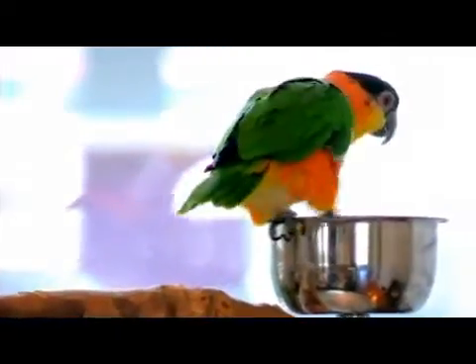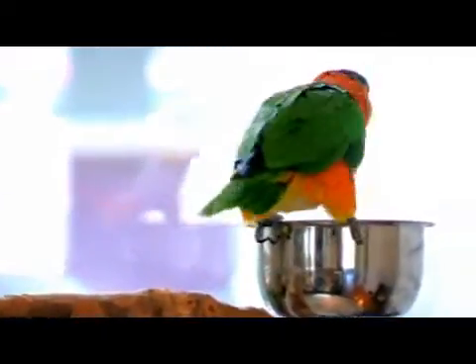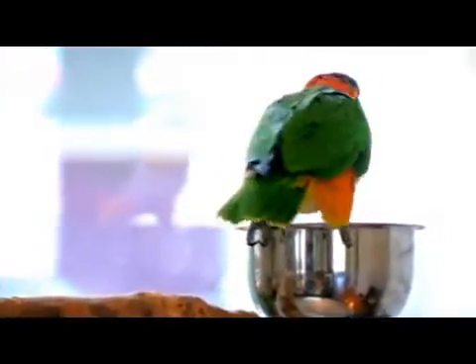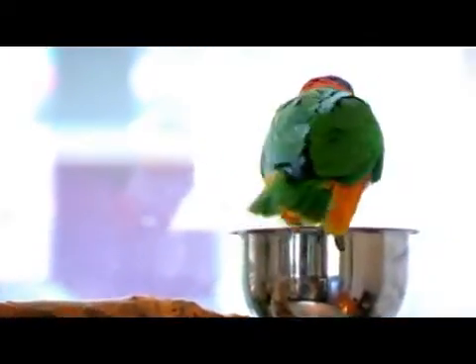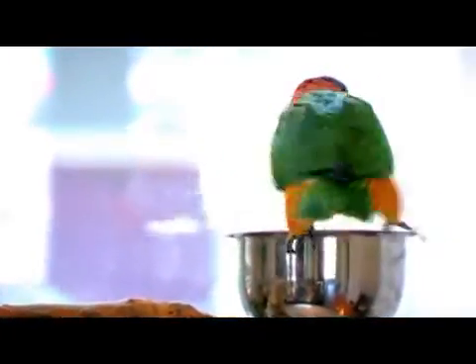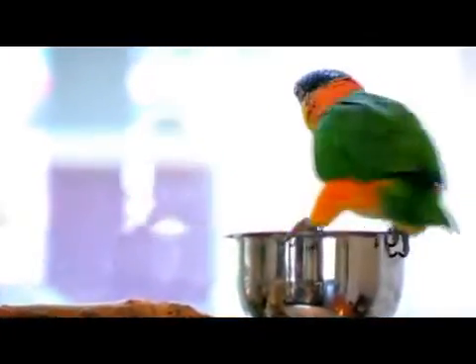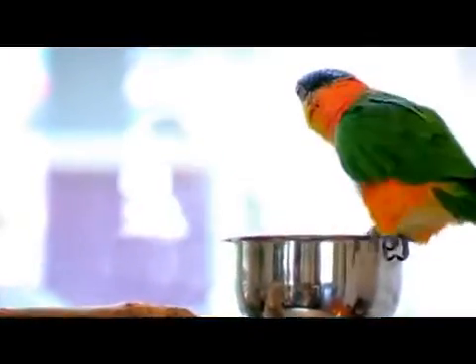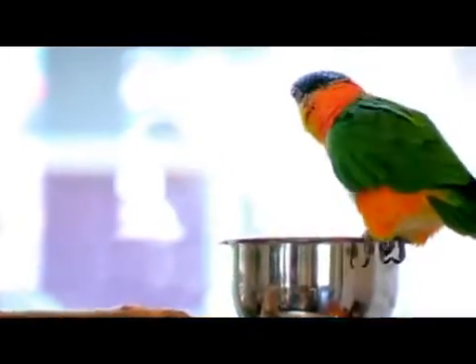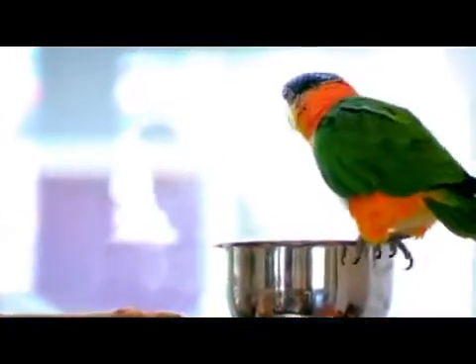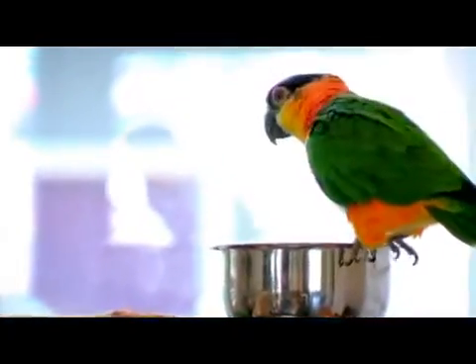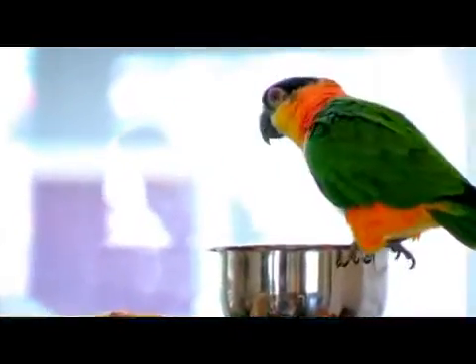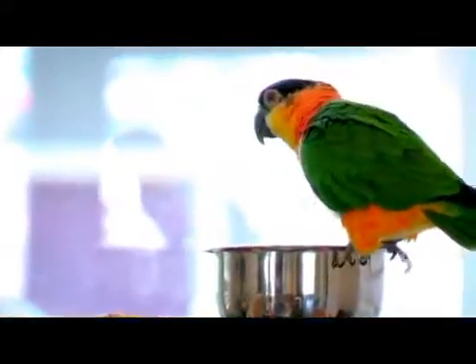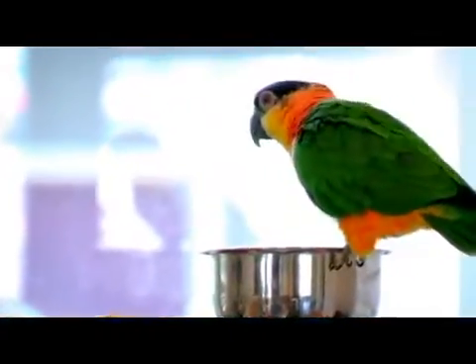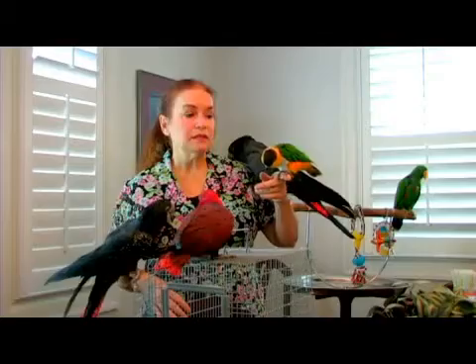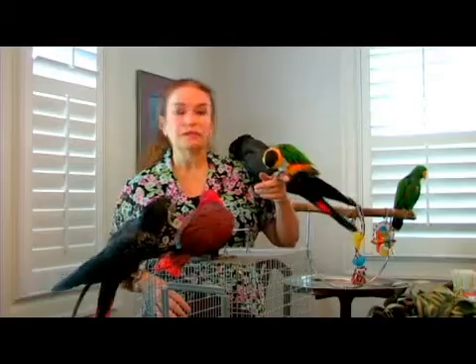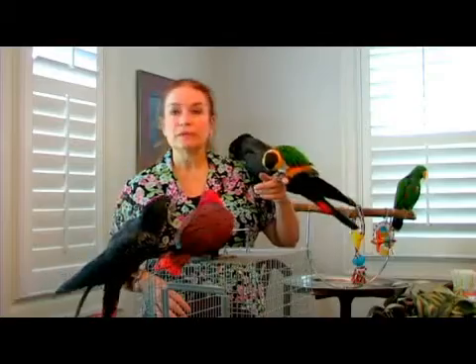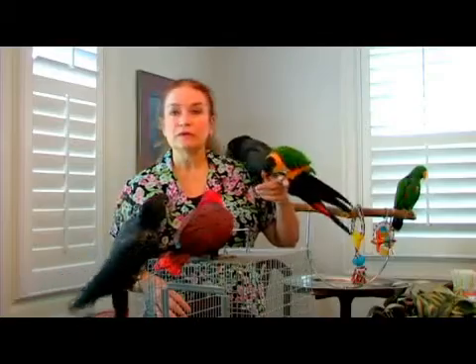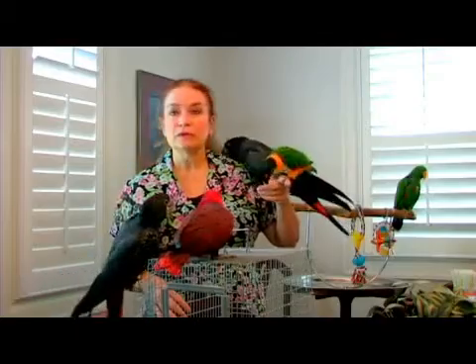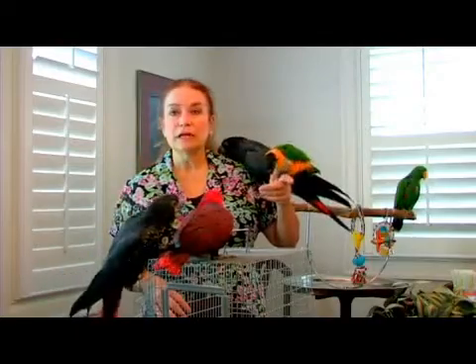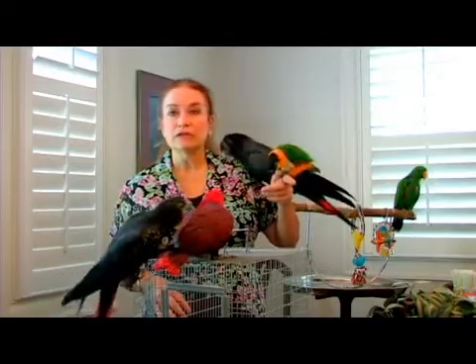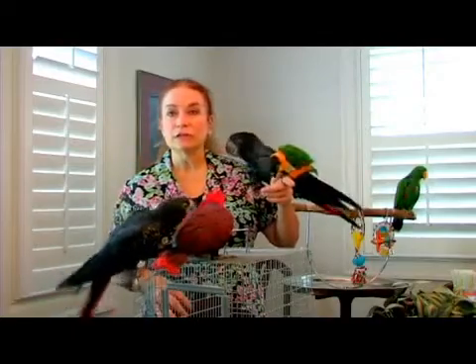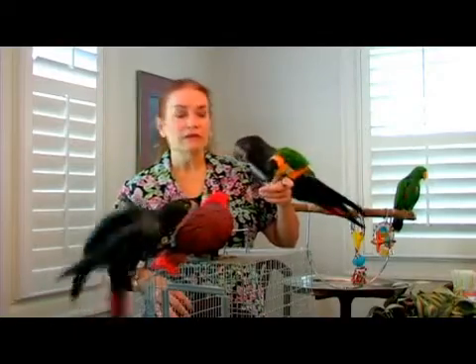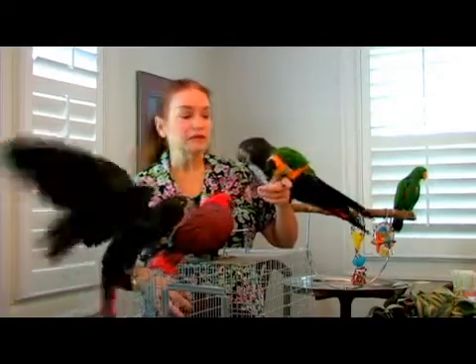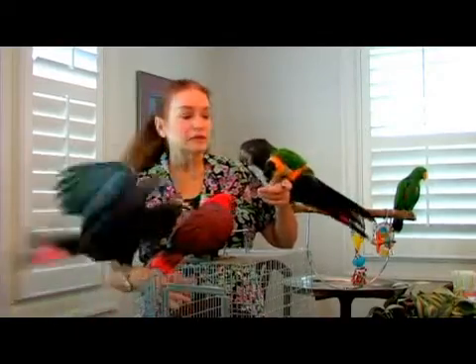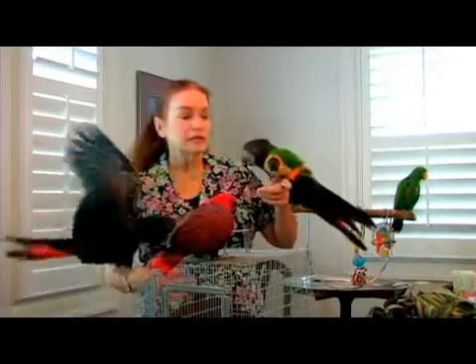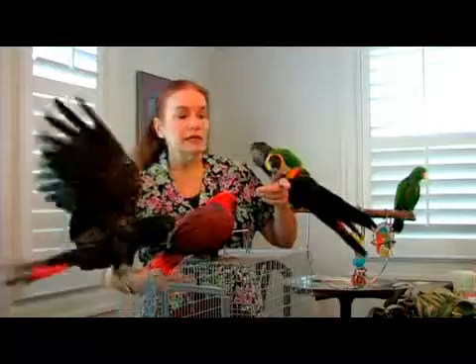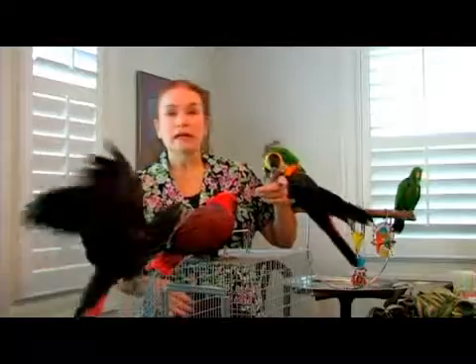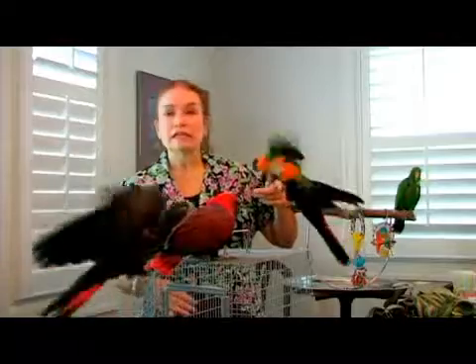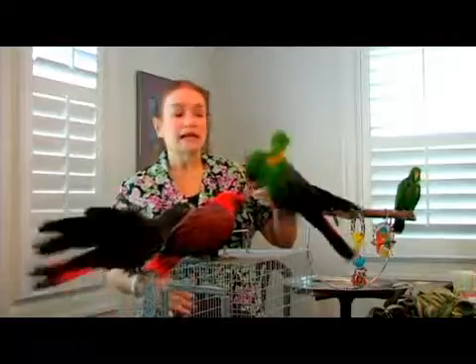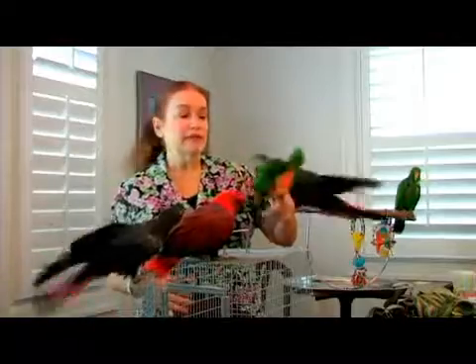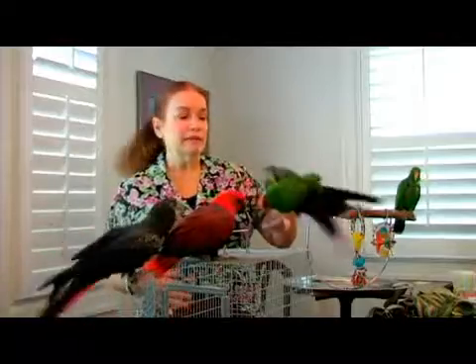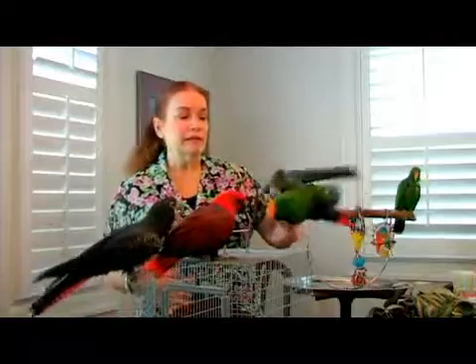DNA sexing is, as I said, very inexpensive. It's highly recommended.